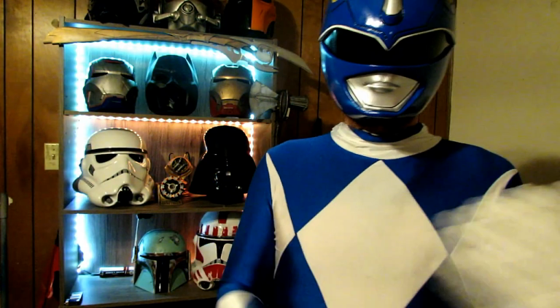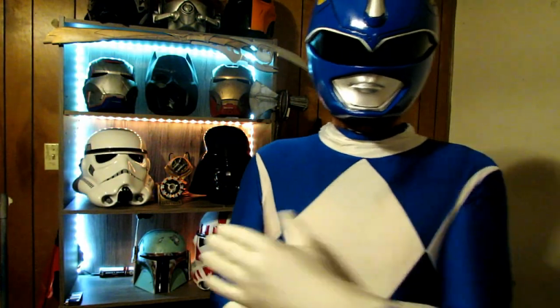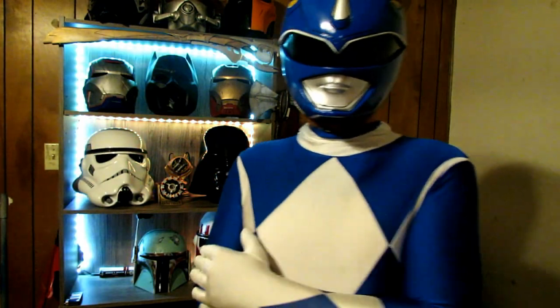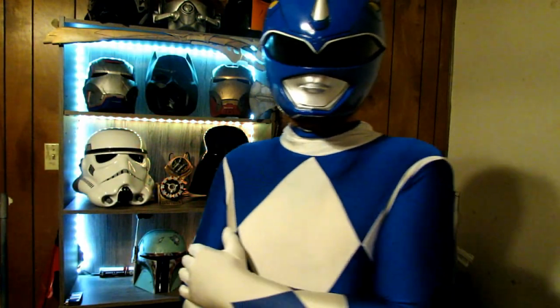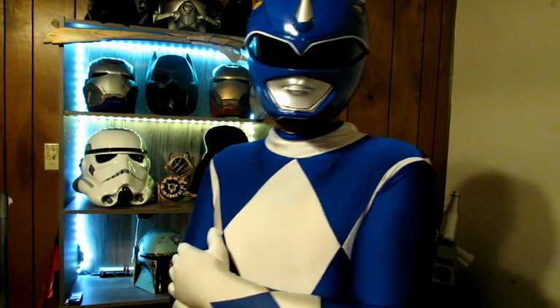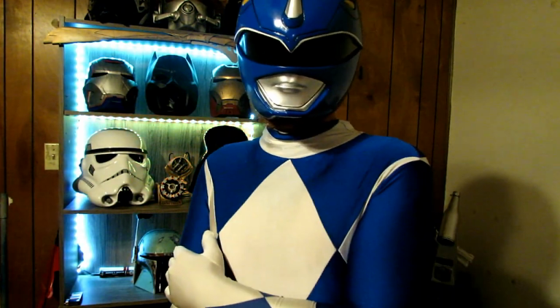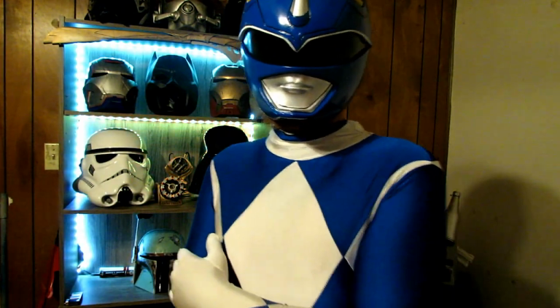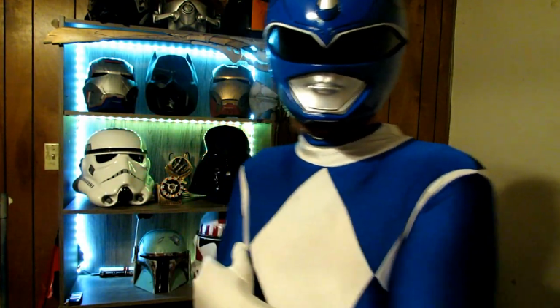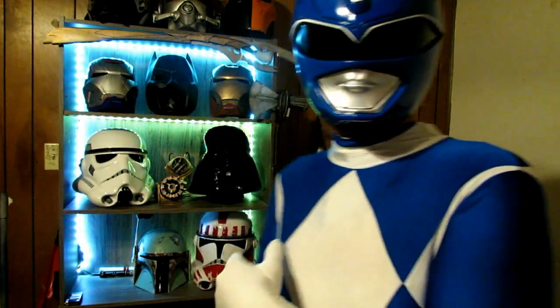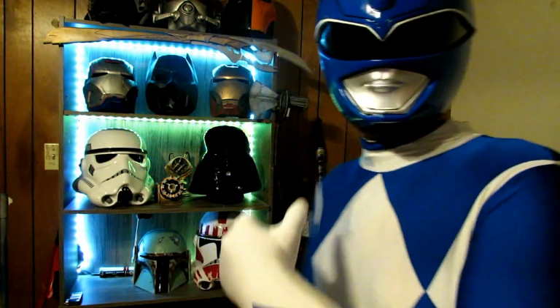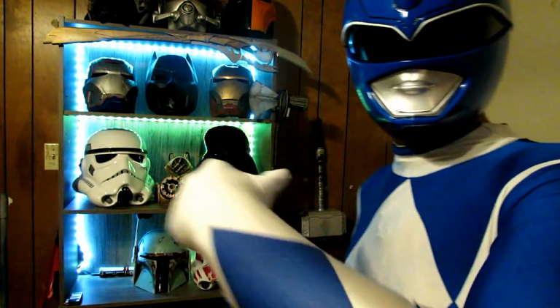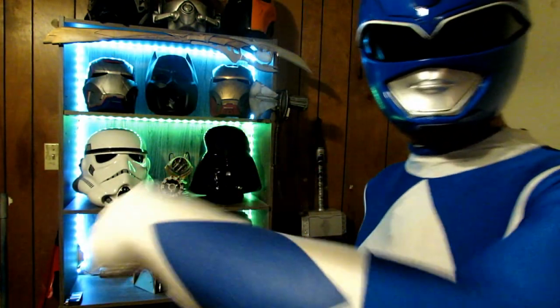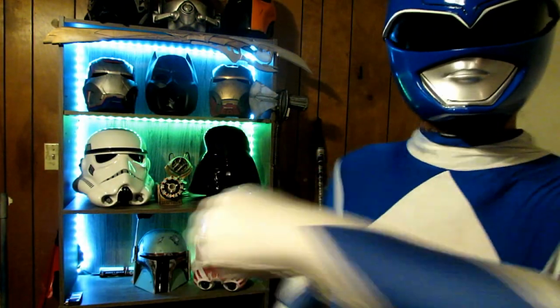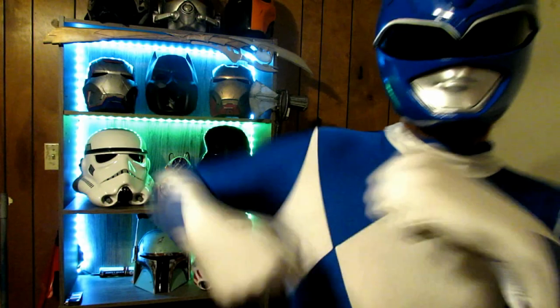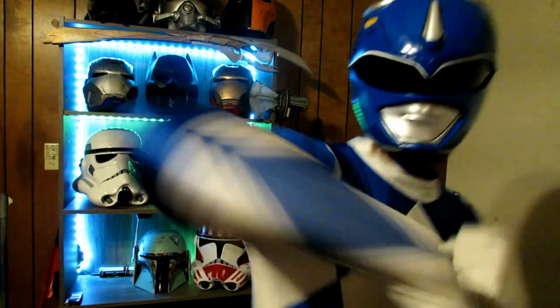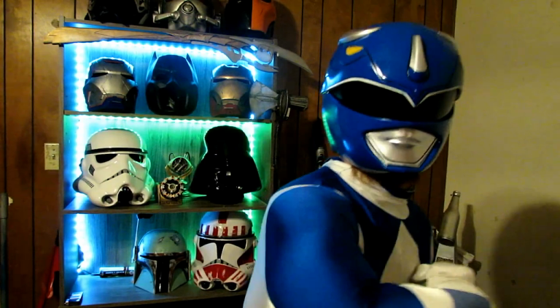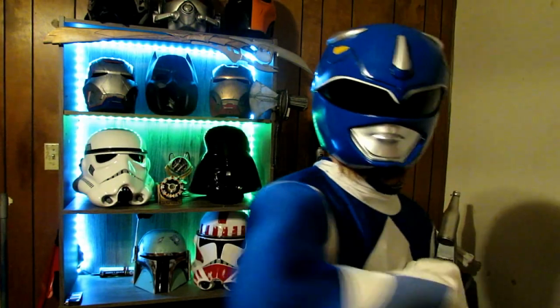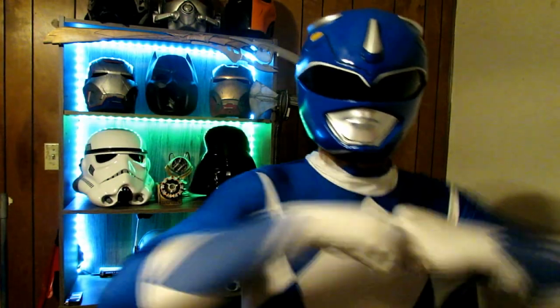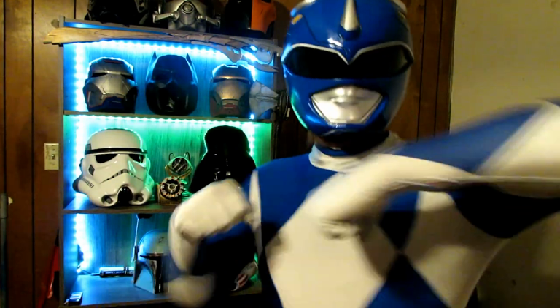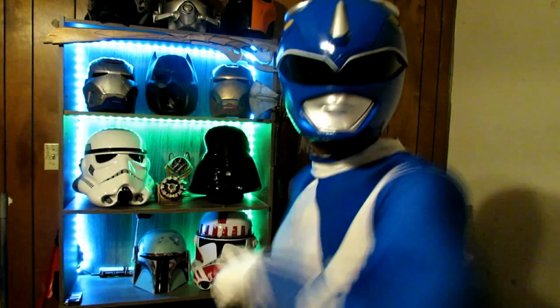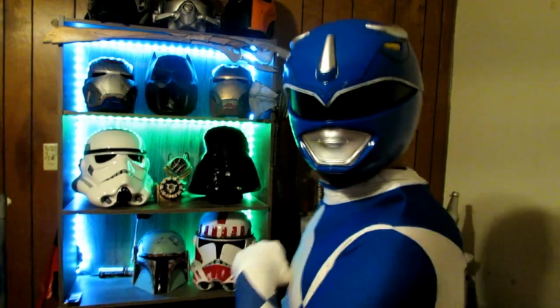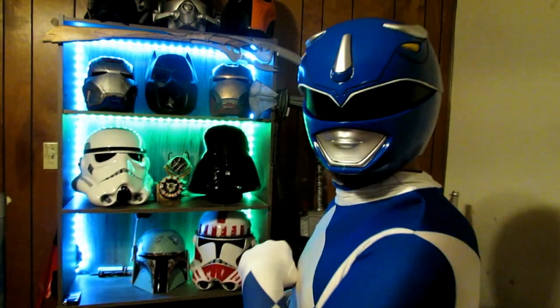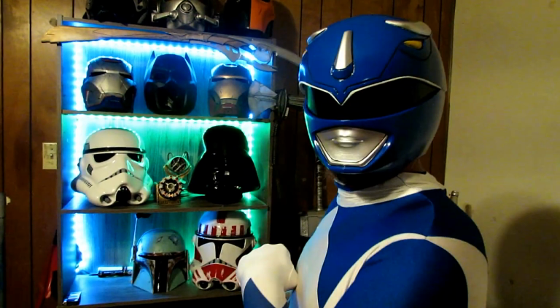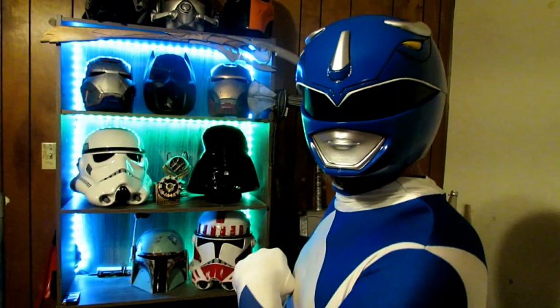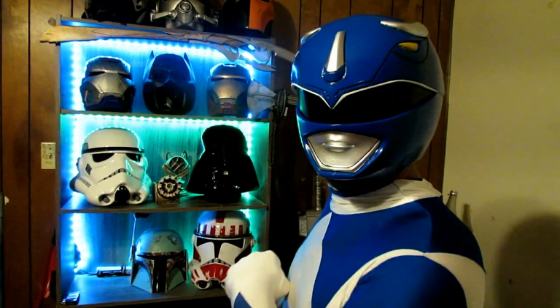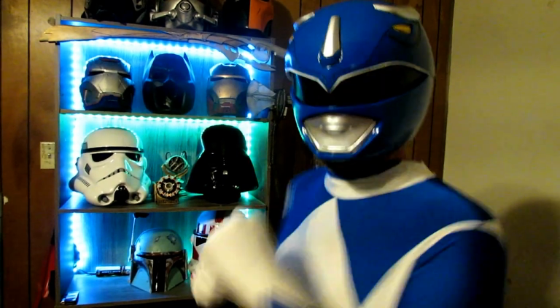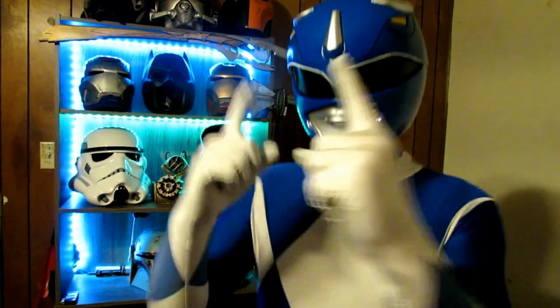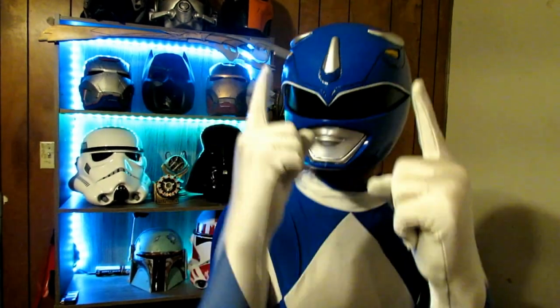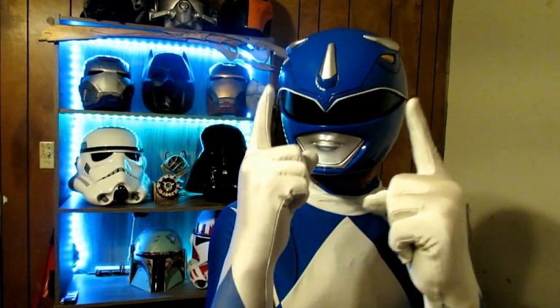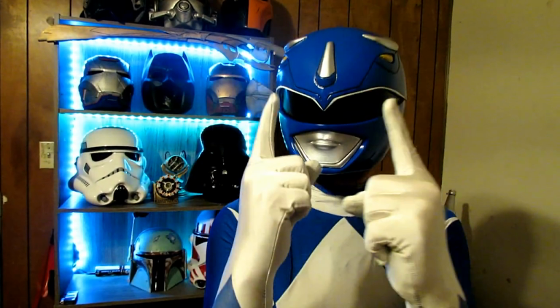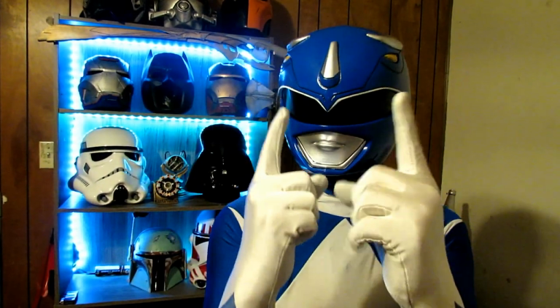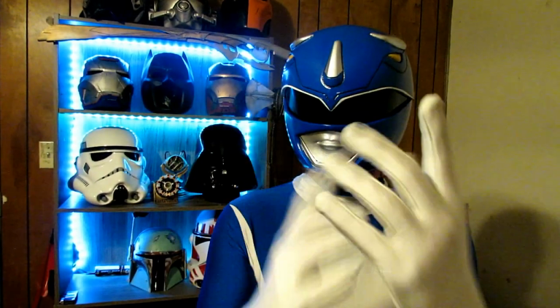What's up everybody, Billy Cranston here and we're going to have a Mighty Morphin Cosplay Thursday.